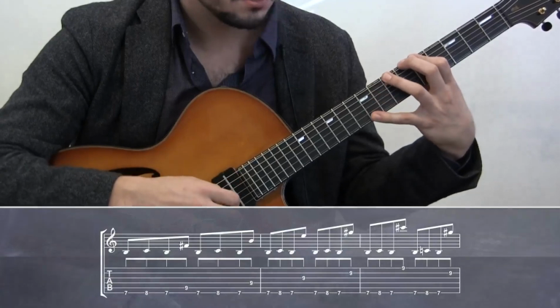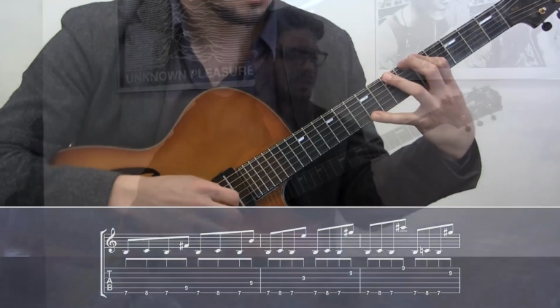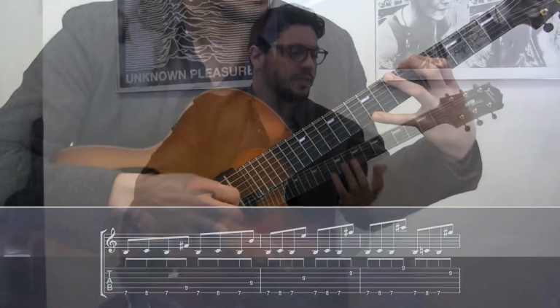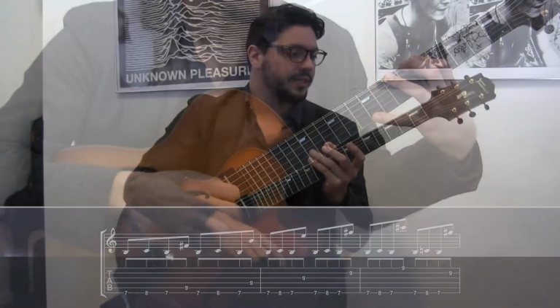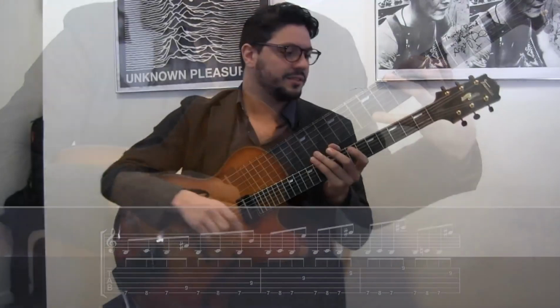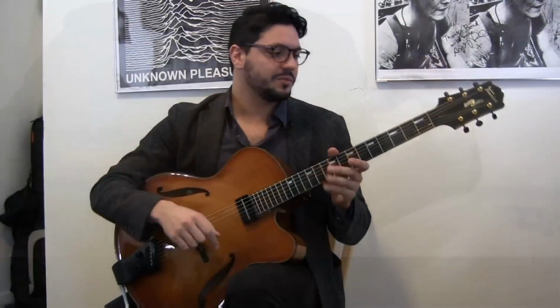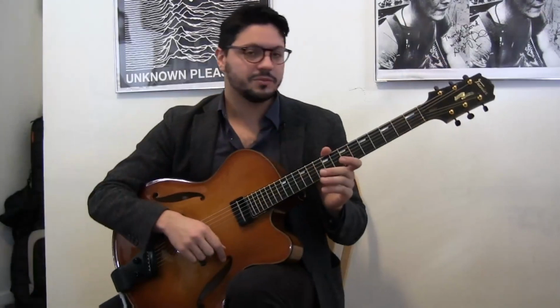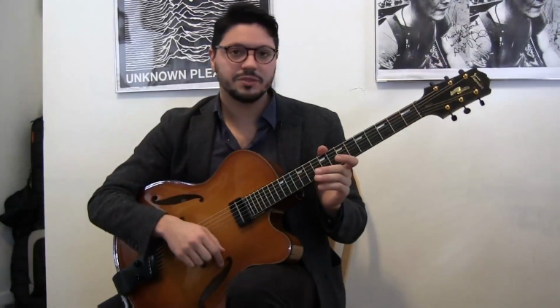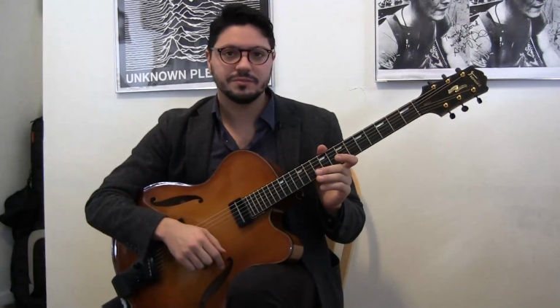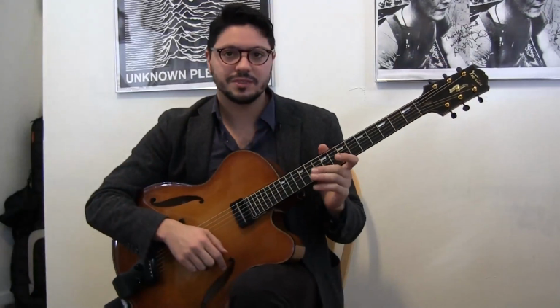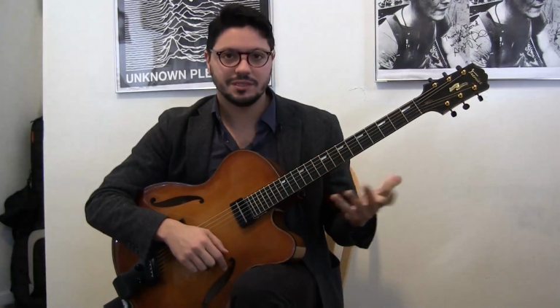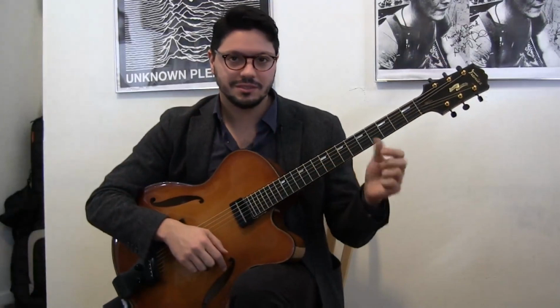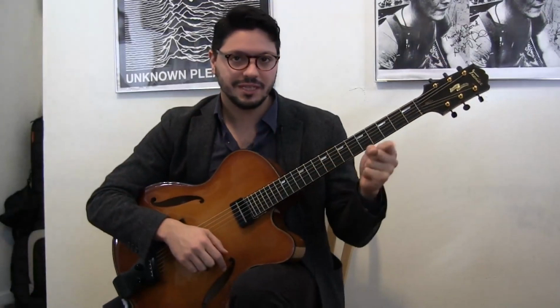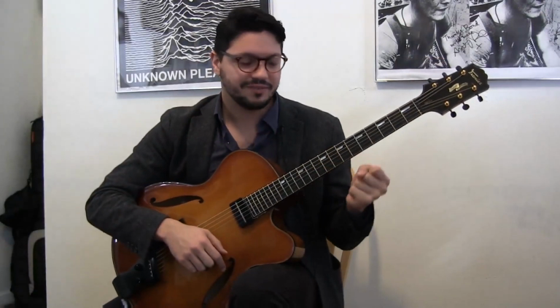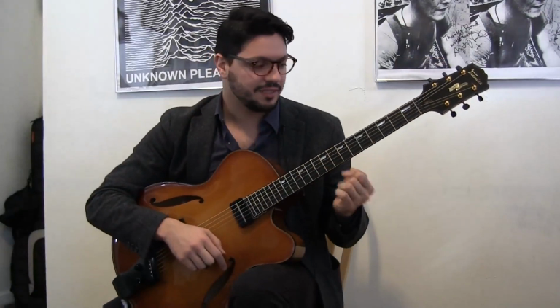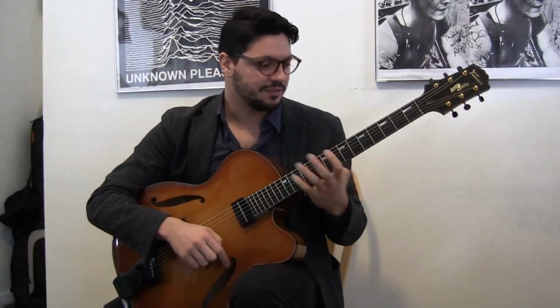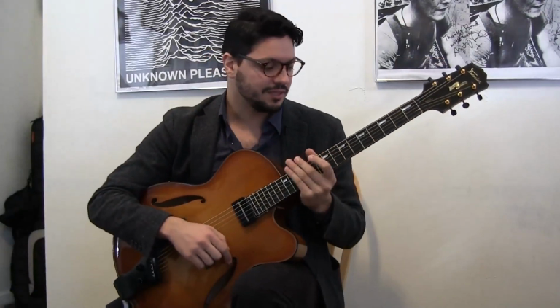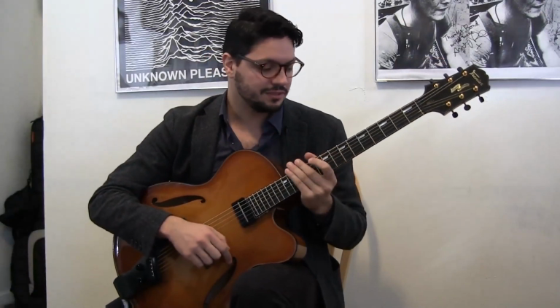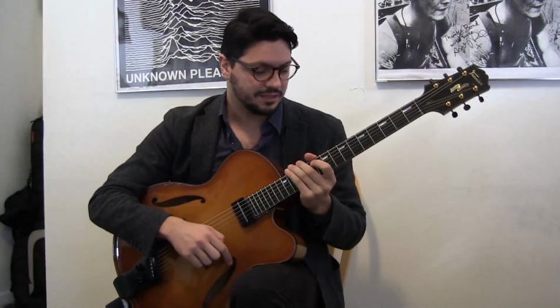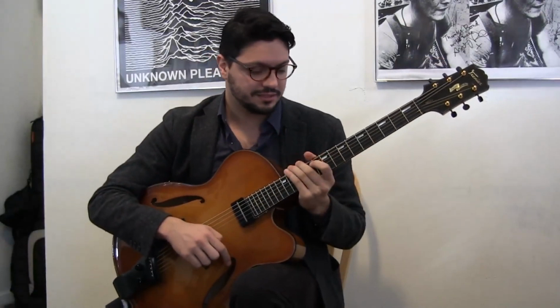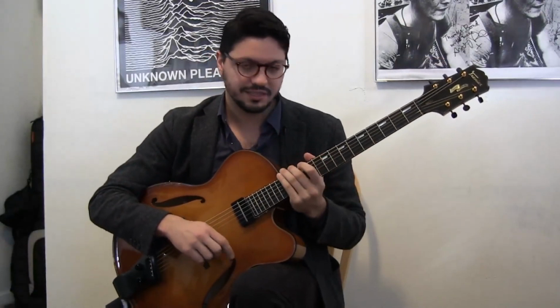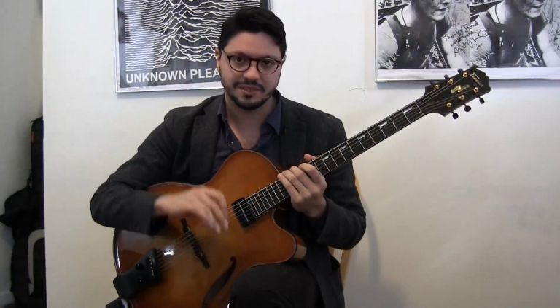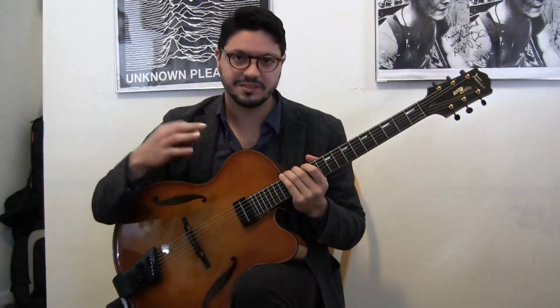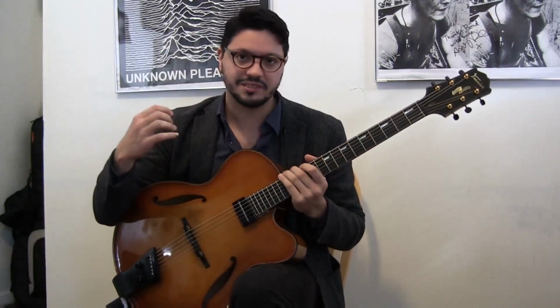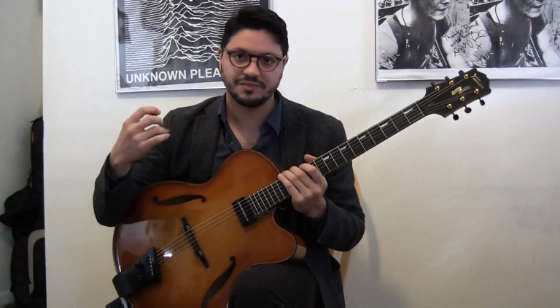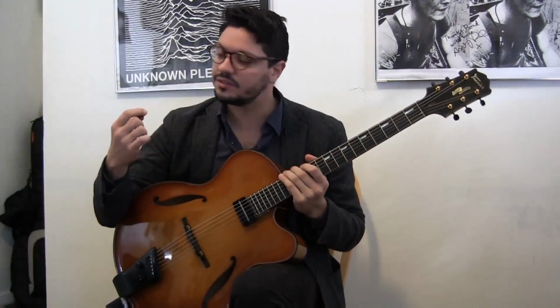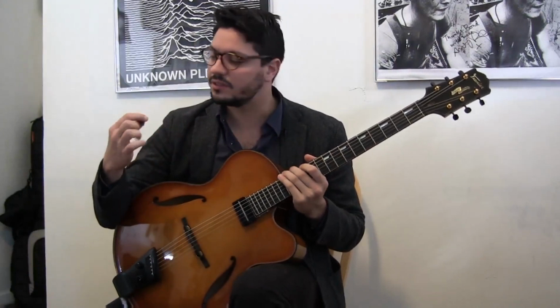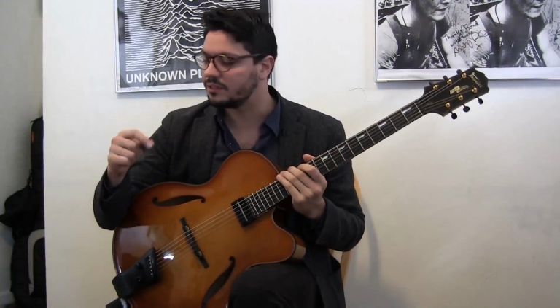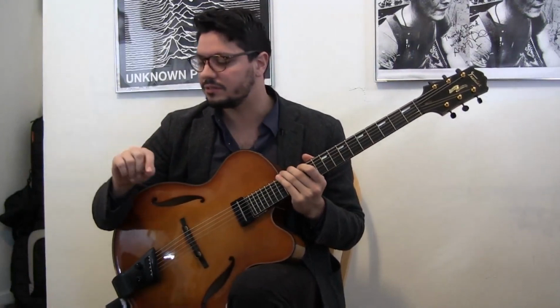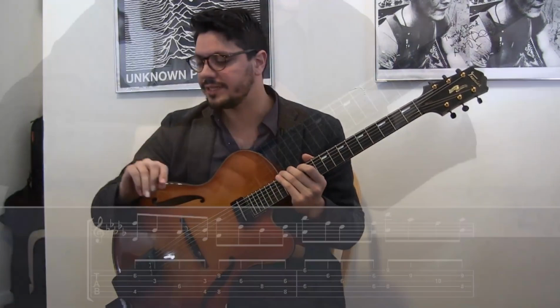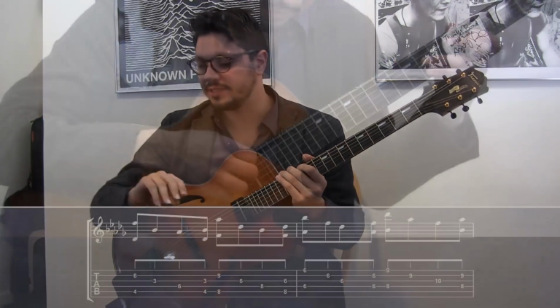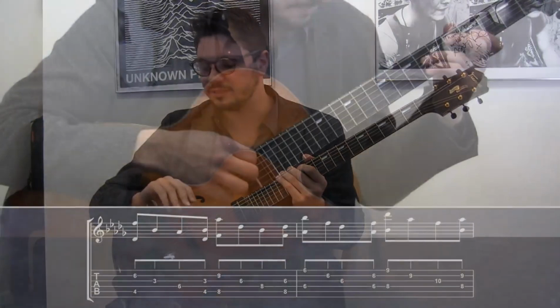Okay, now that we've warmed our left hand, let's see some exercises for the right hand.